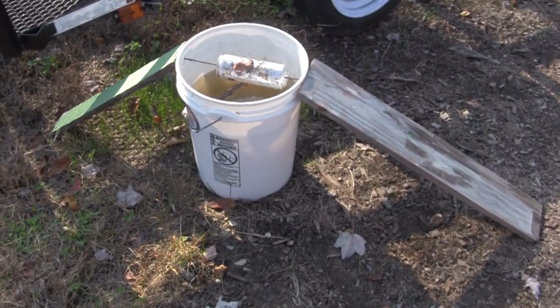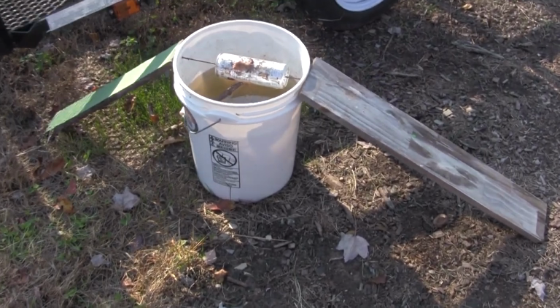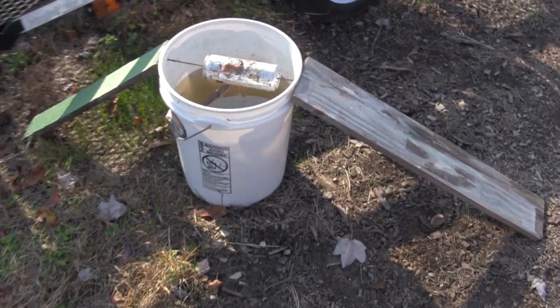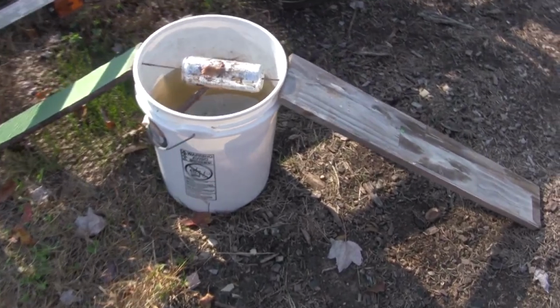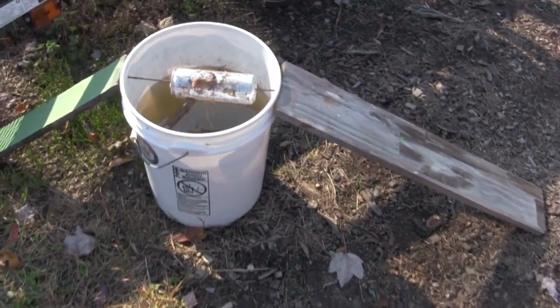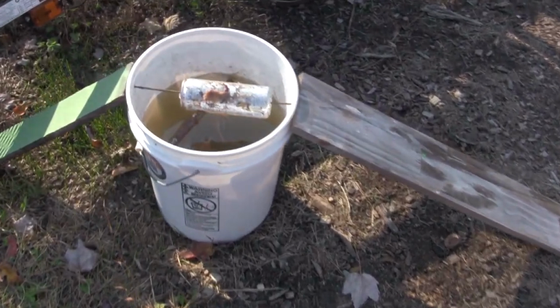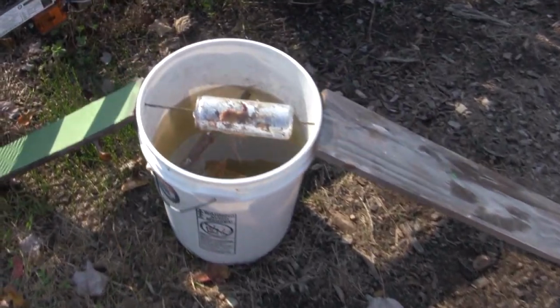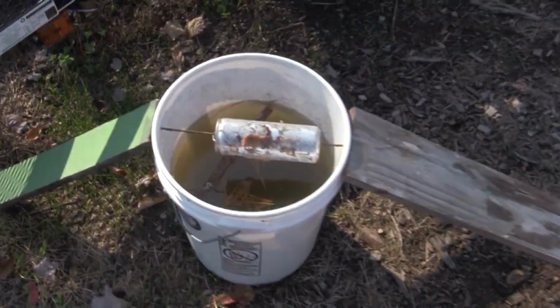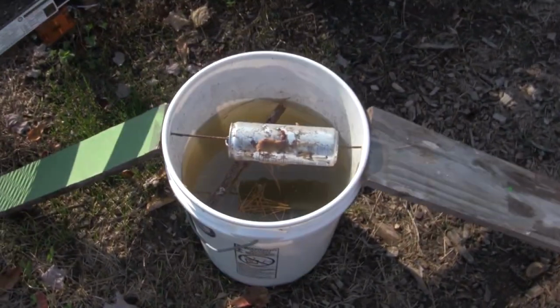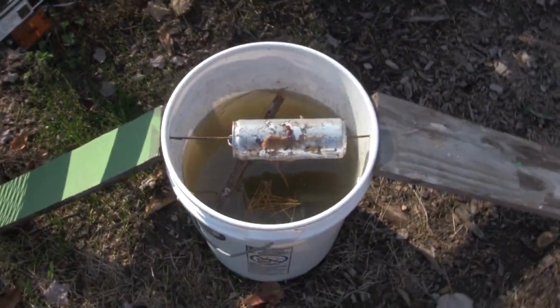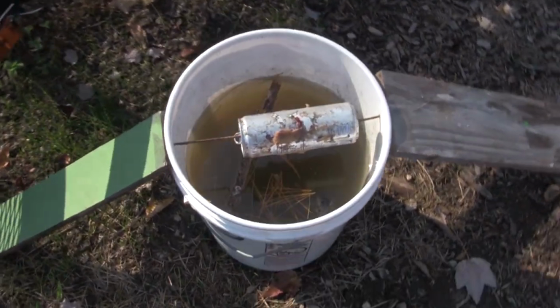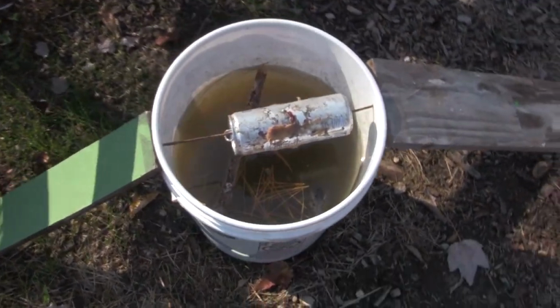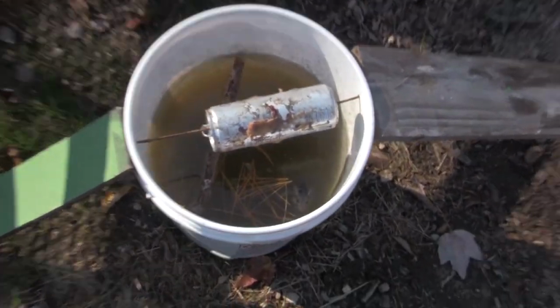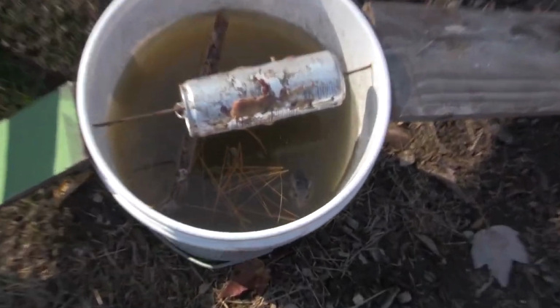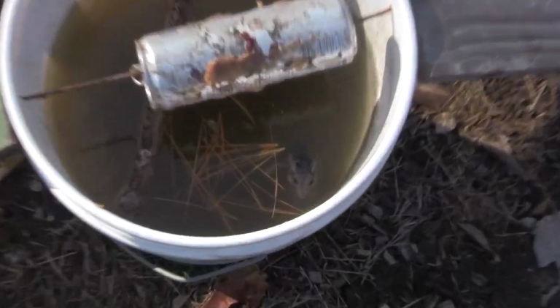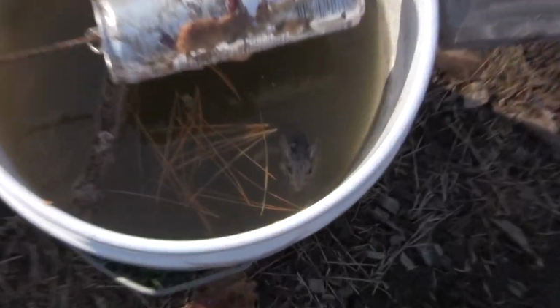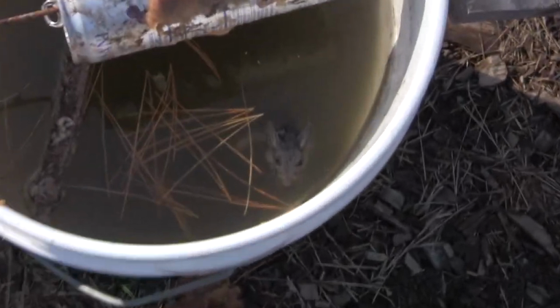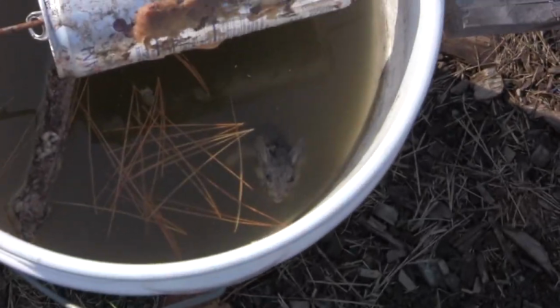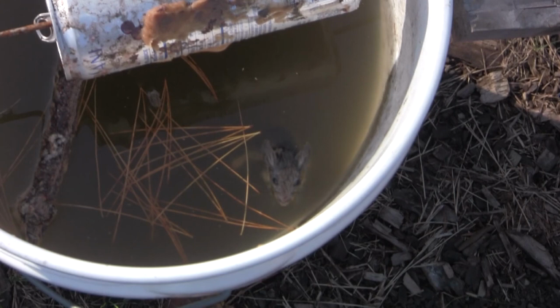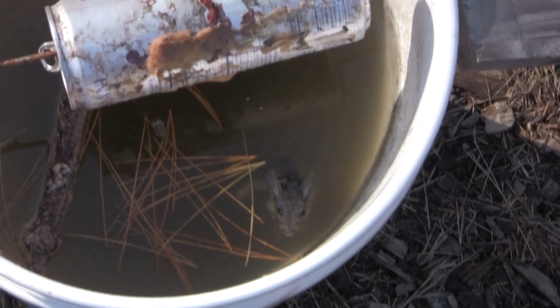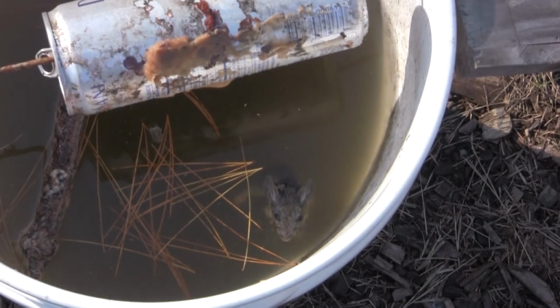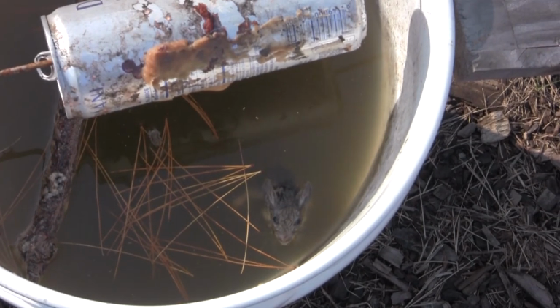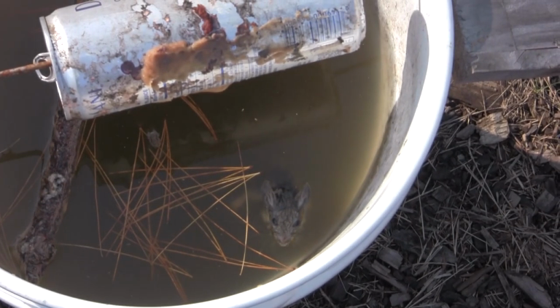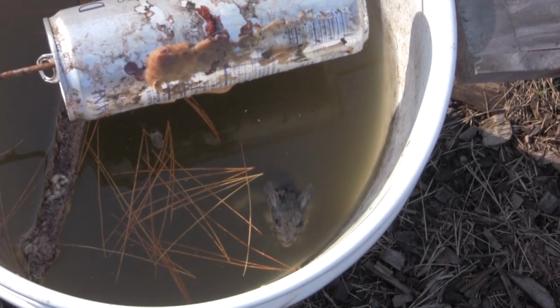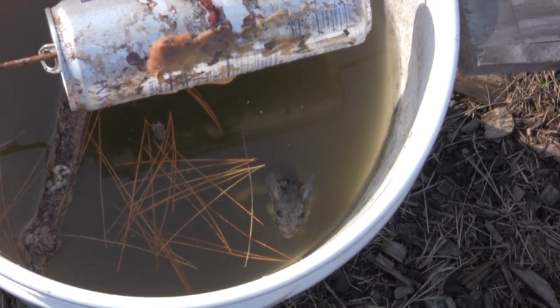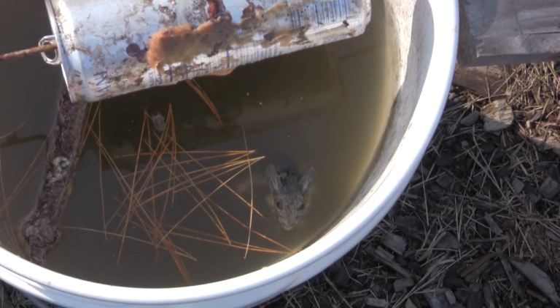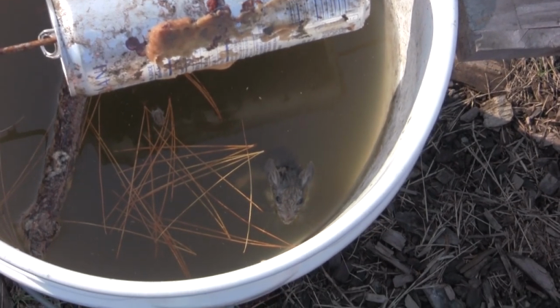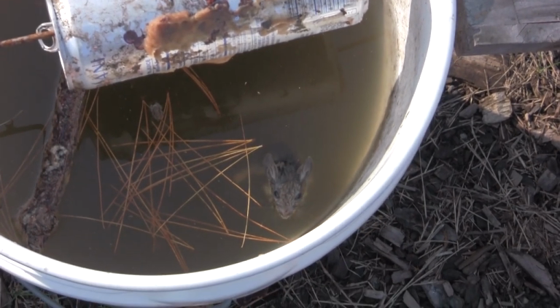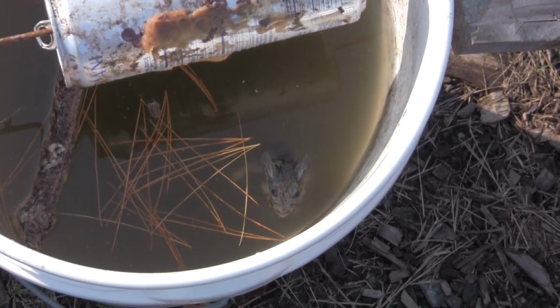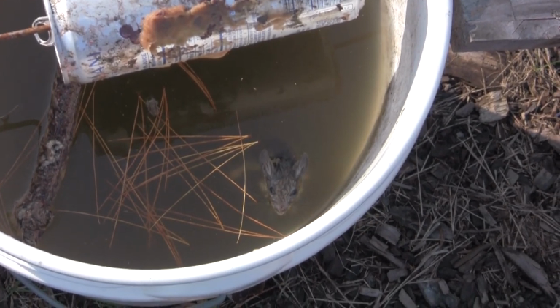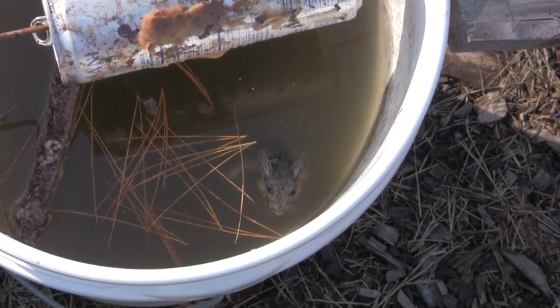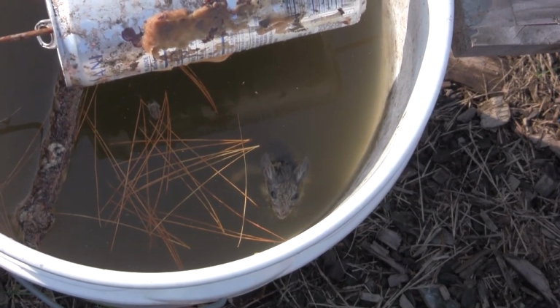Put out a few traps last night, and looky here, look what we got. I got me a dead one. That's it, that's right.